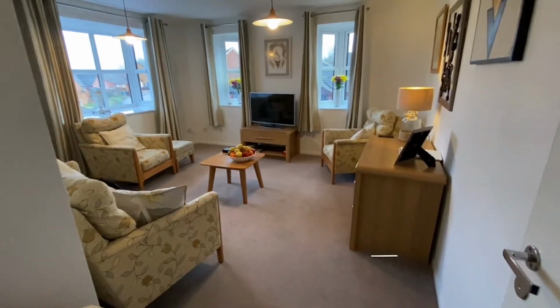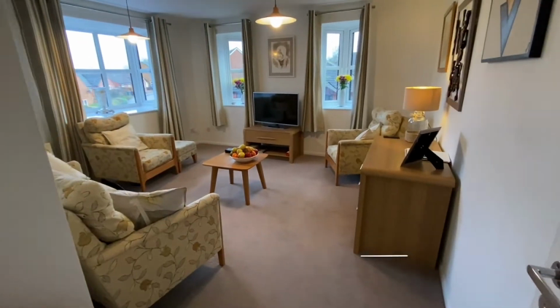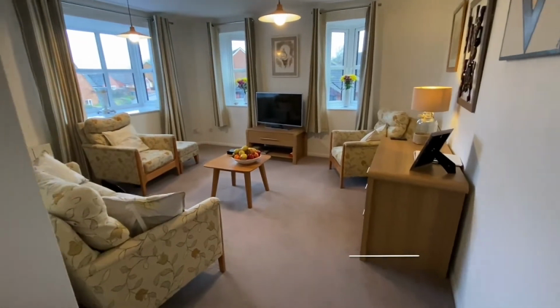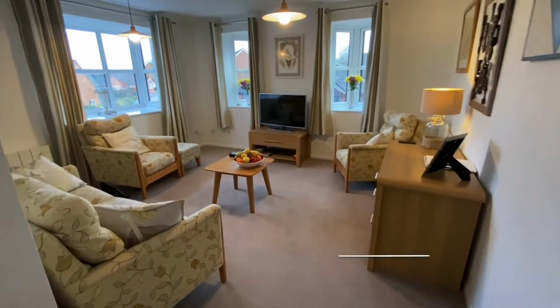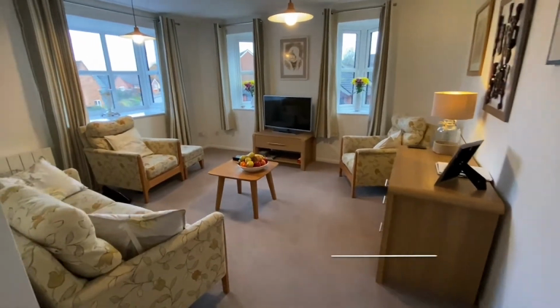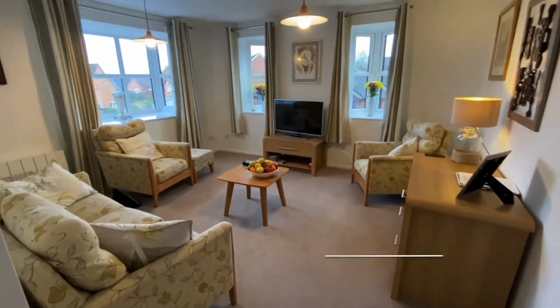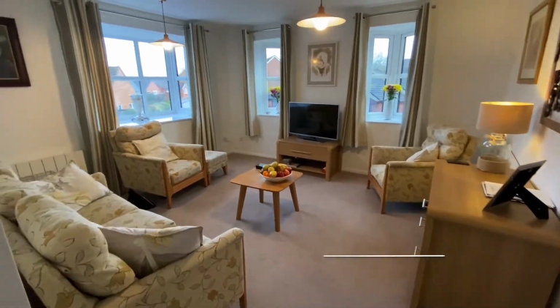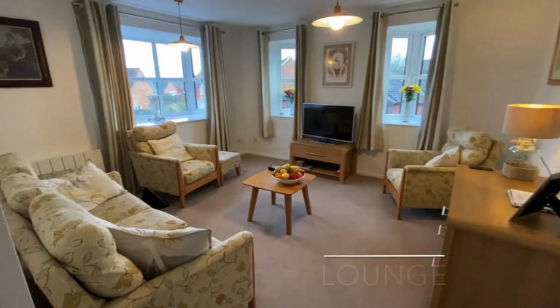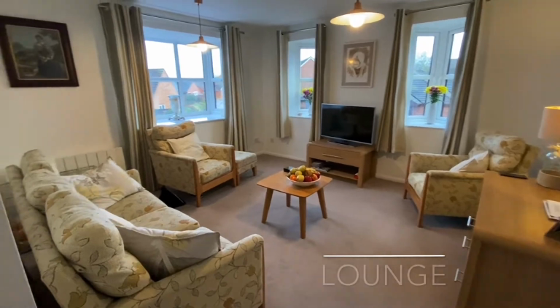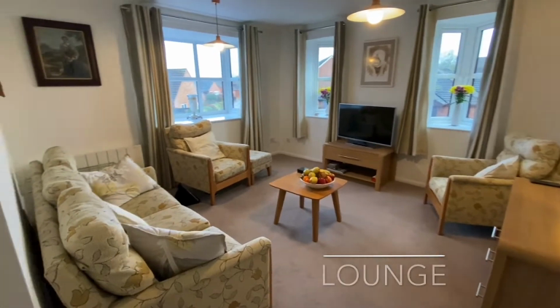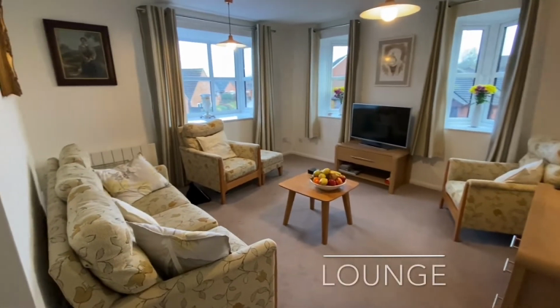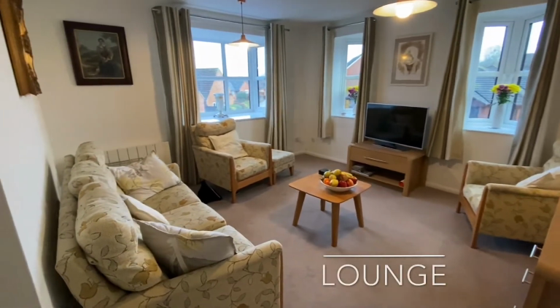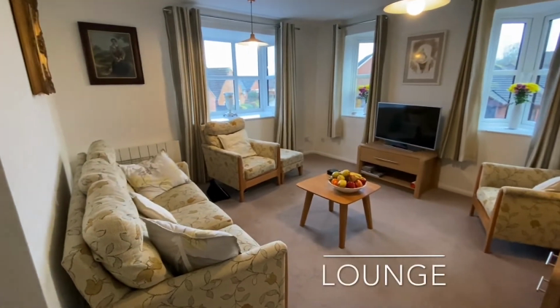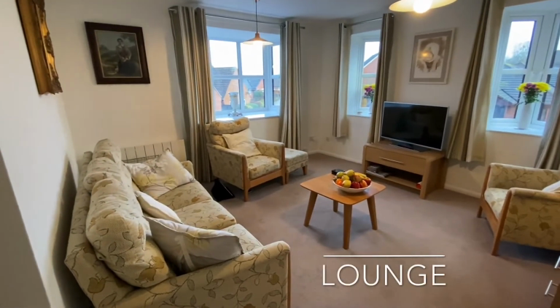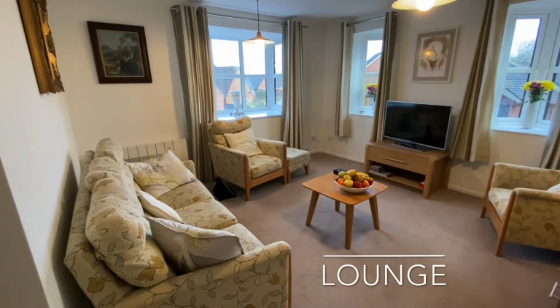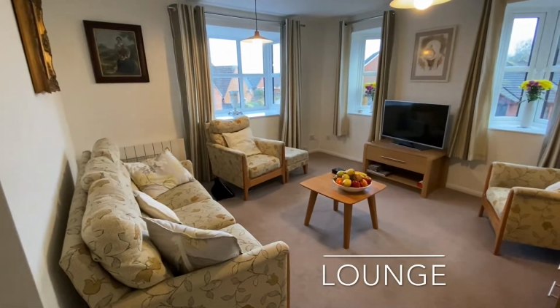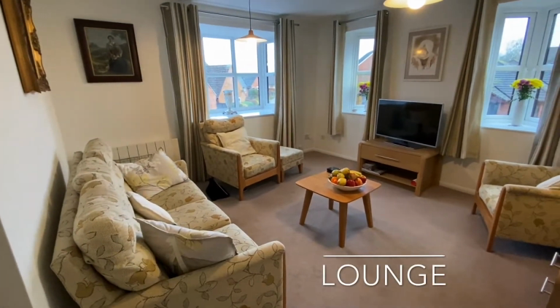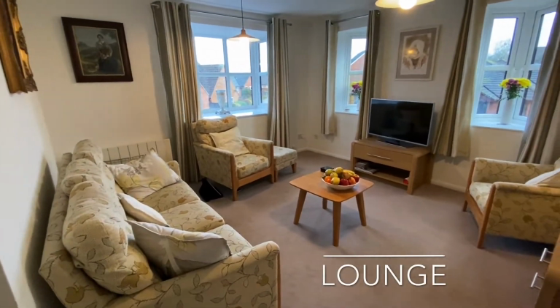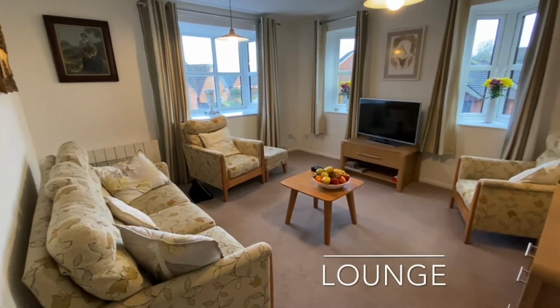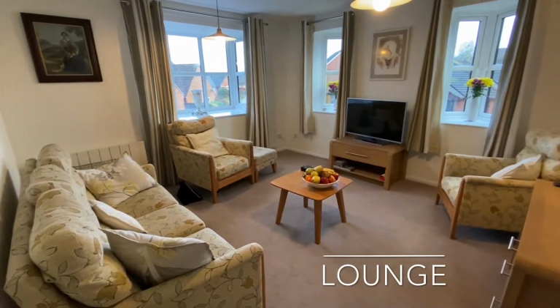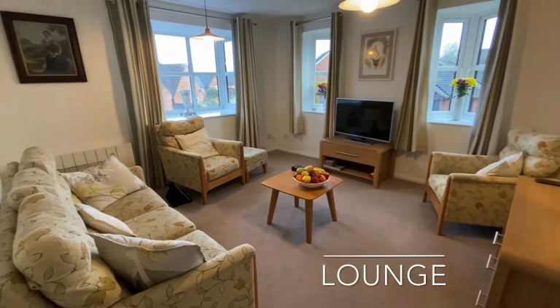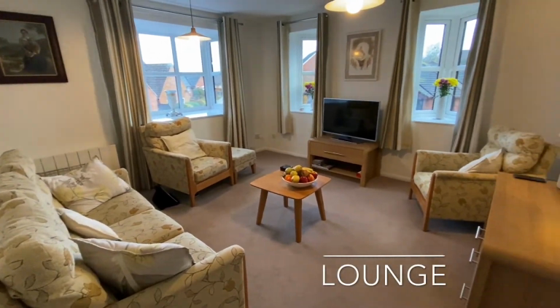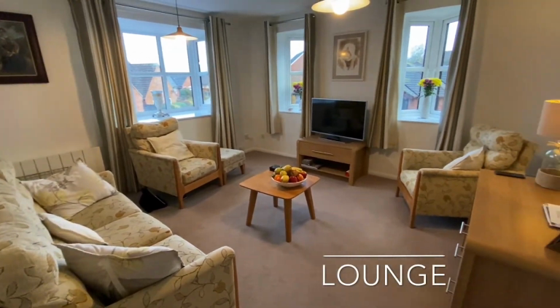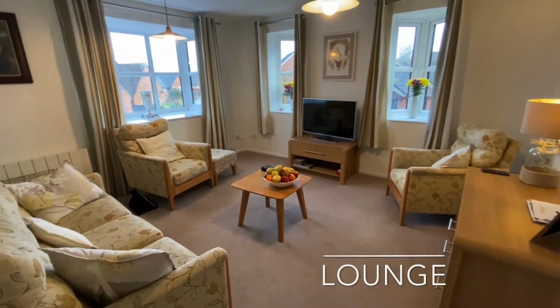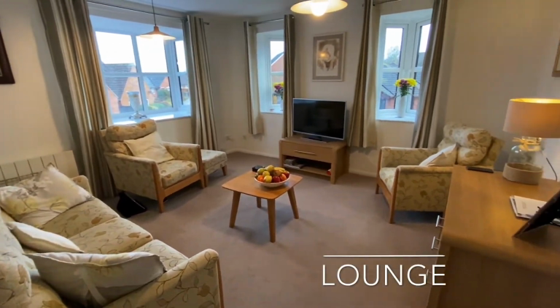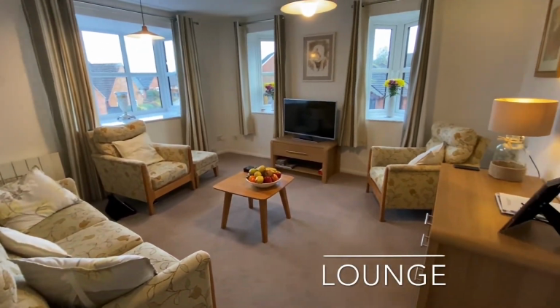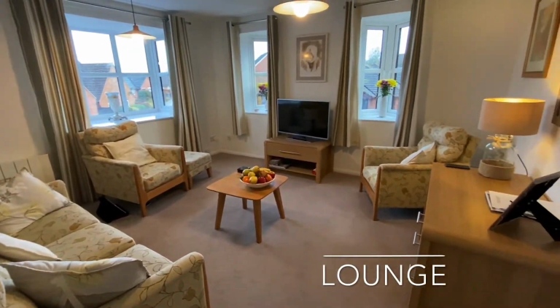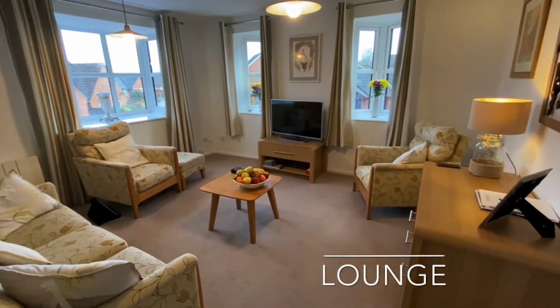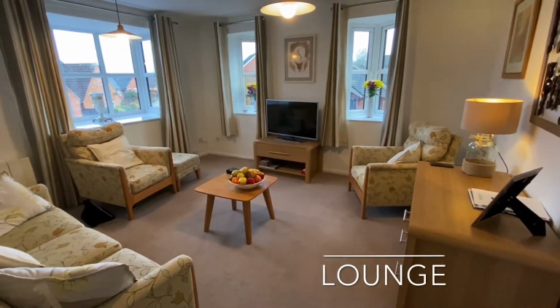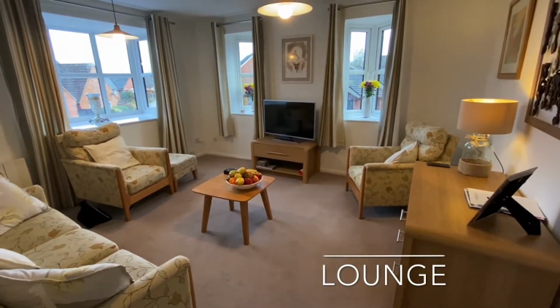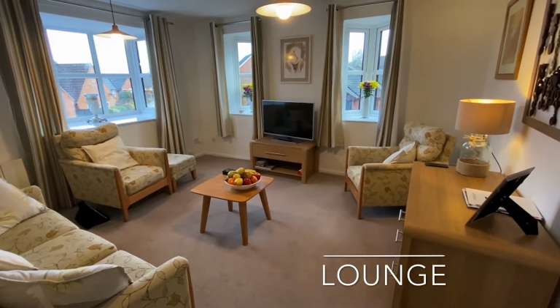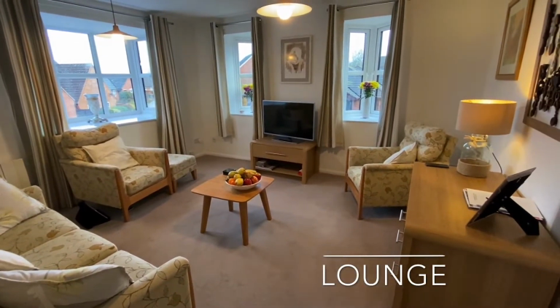Adjacent to the kitchen you will find the dual aspect lounge, providing a bright and airy living space.